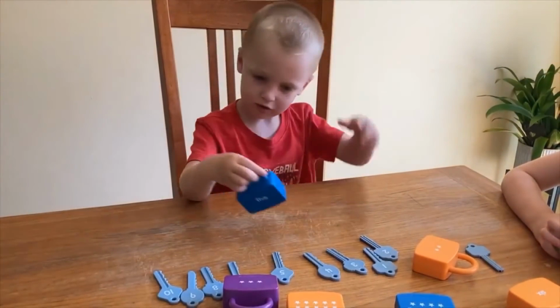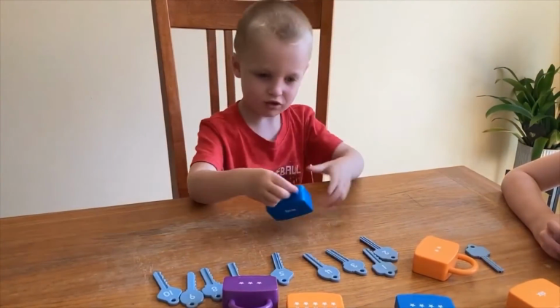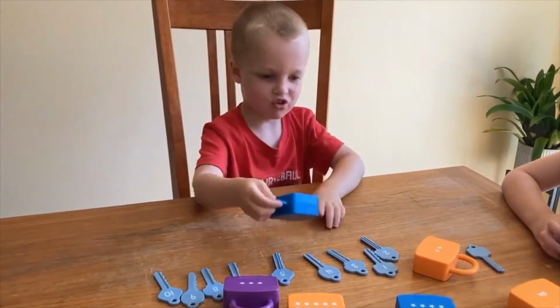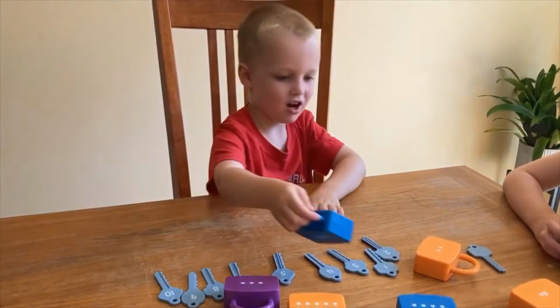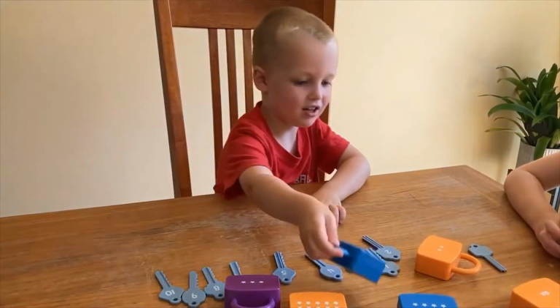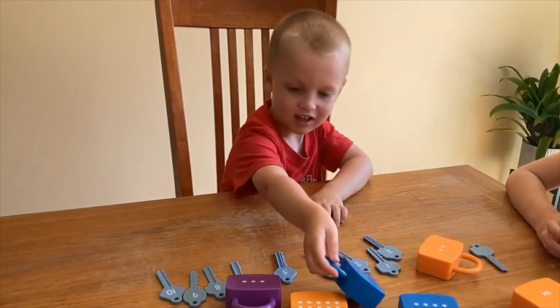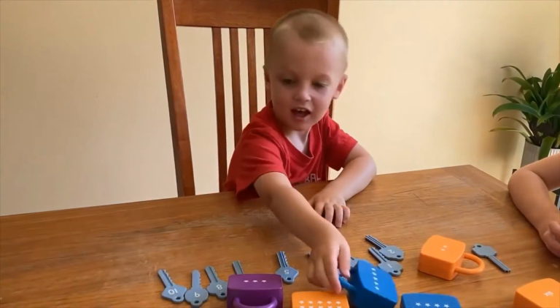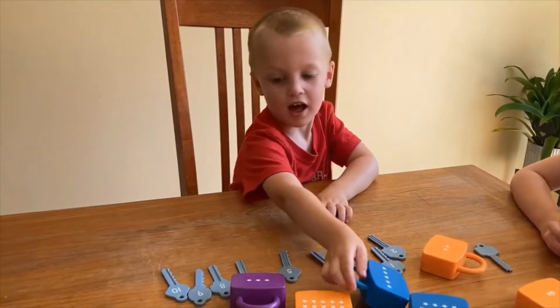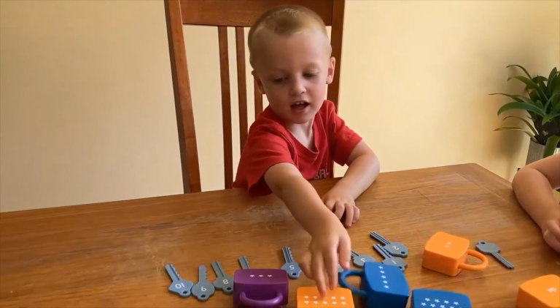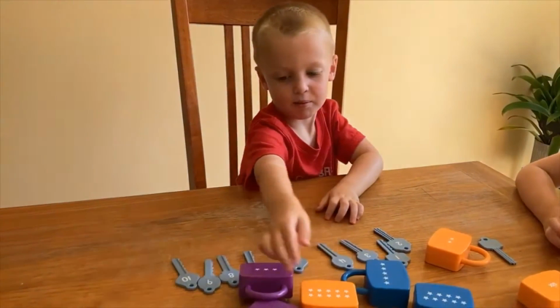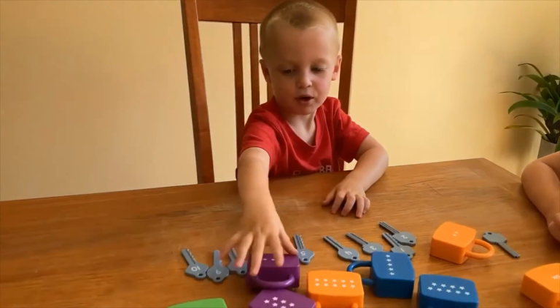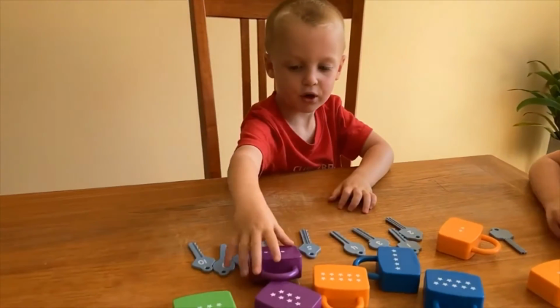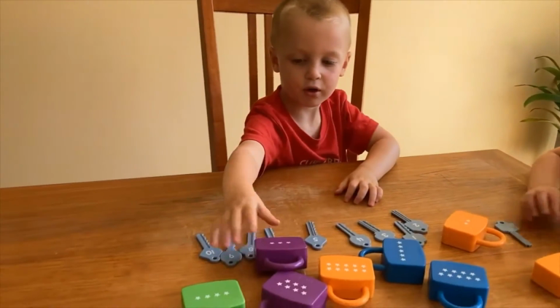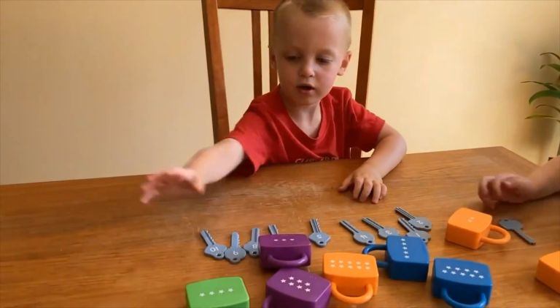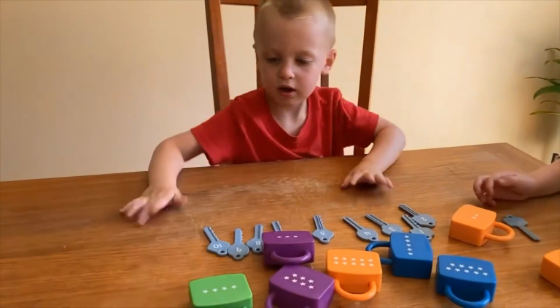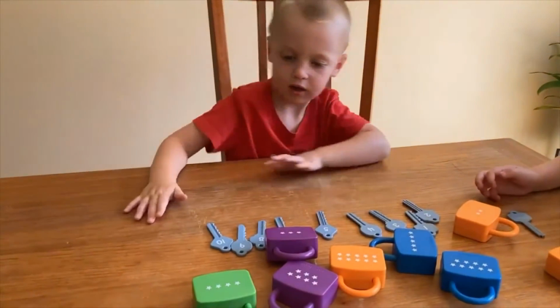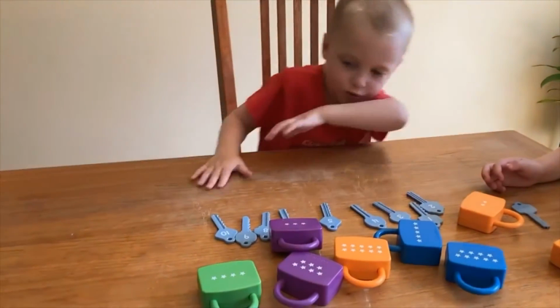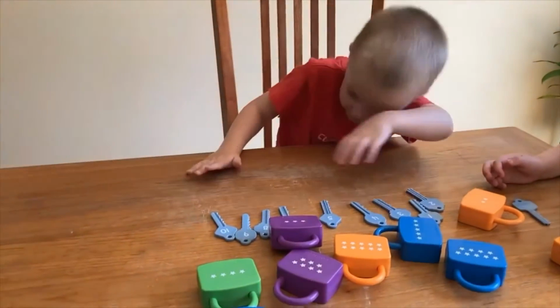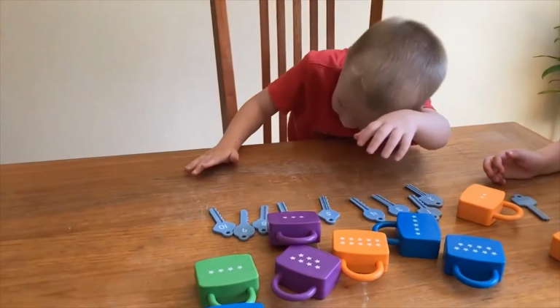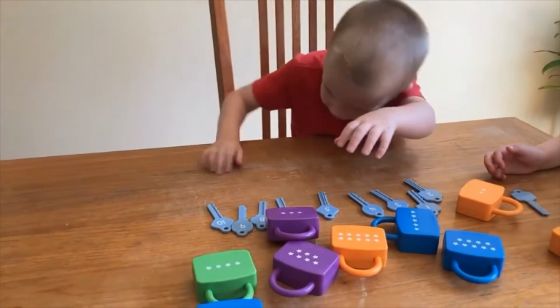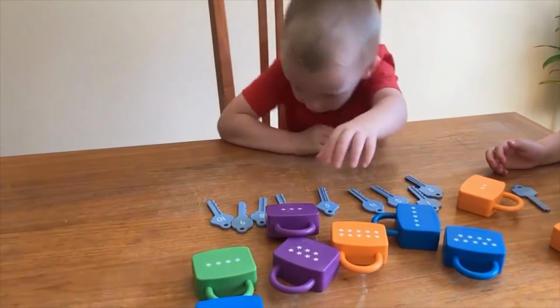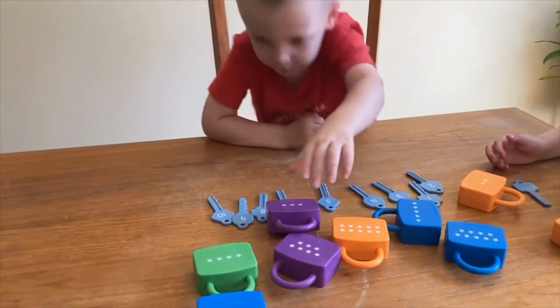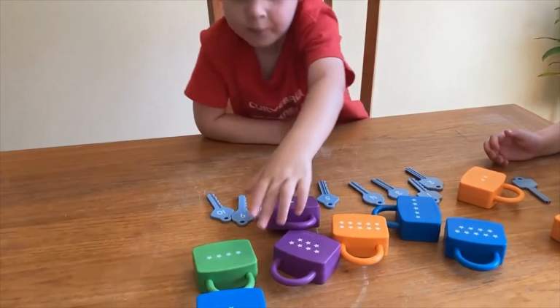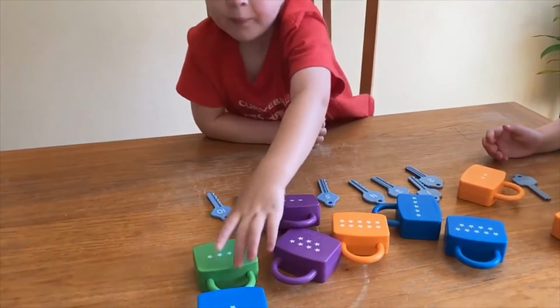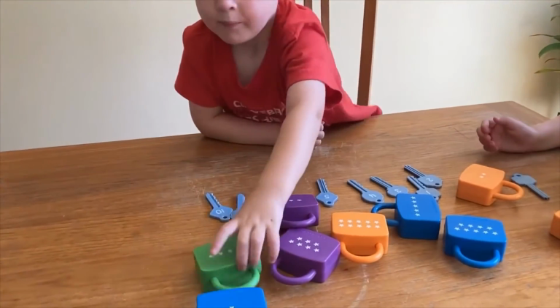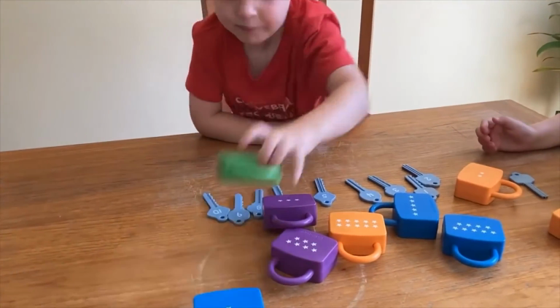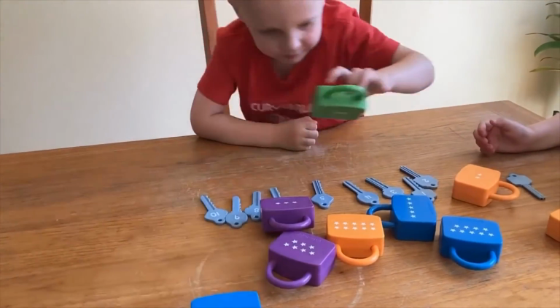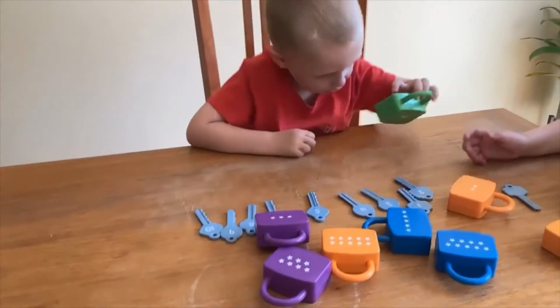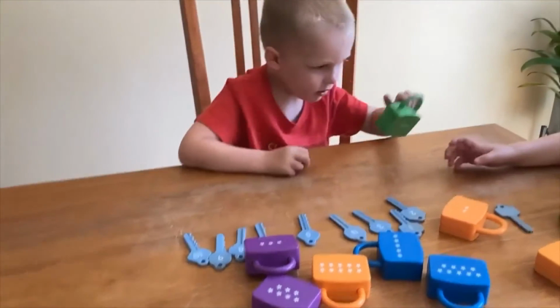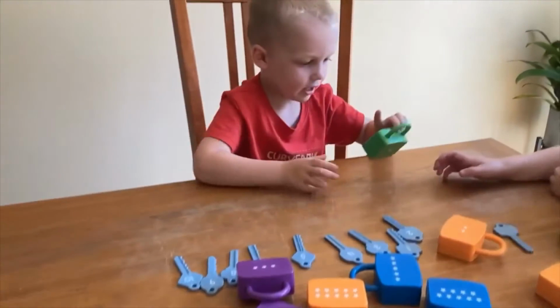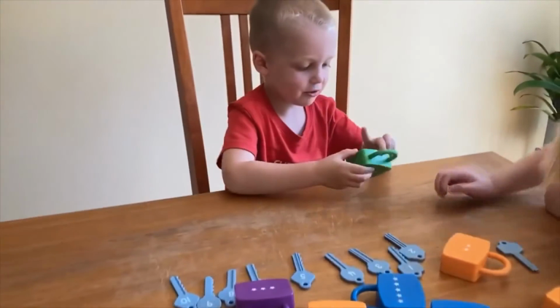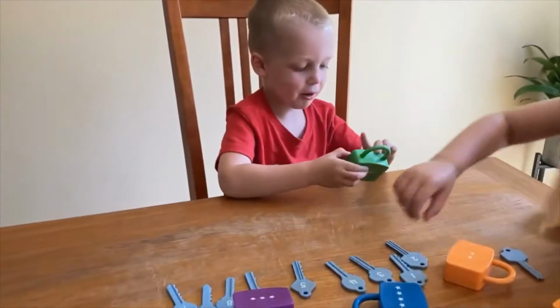Practicing counting by touching each item helps your child to develop one-to-one correspondence, a skill needed once school begins.